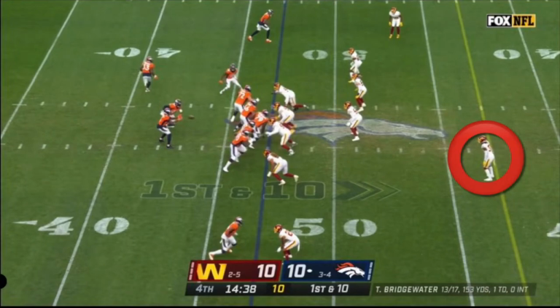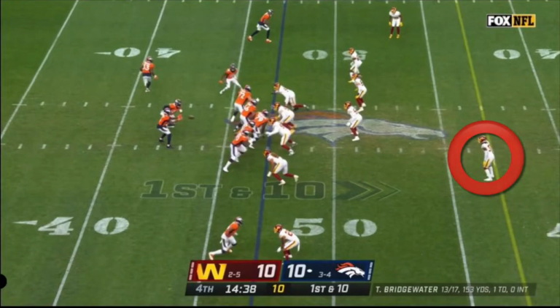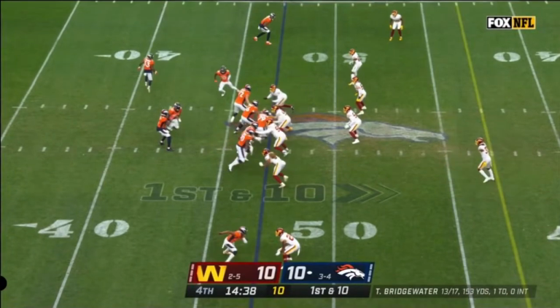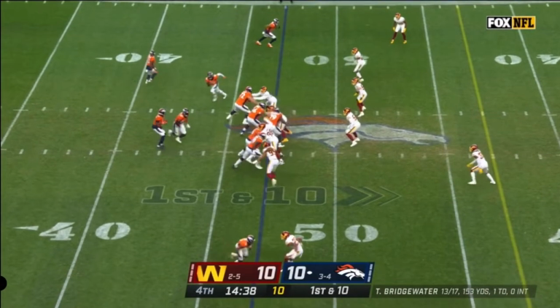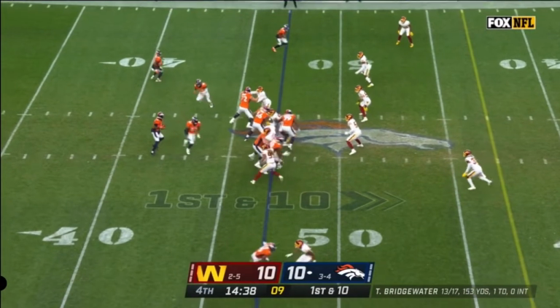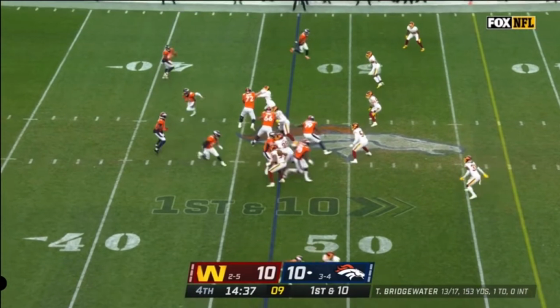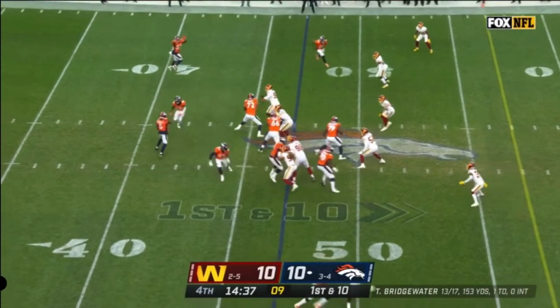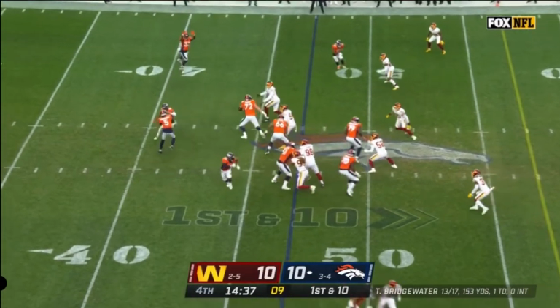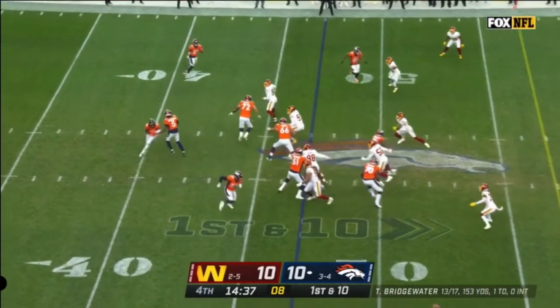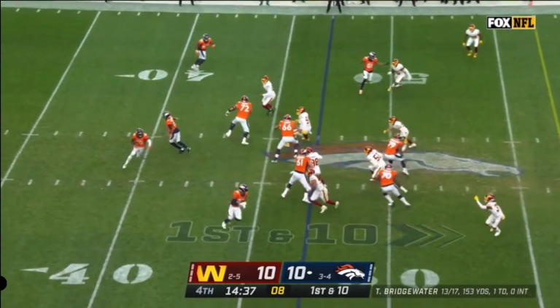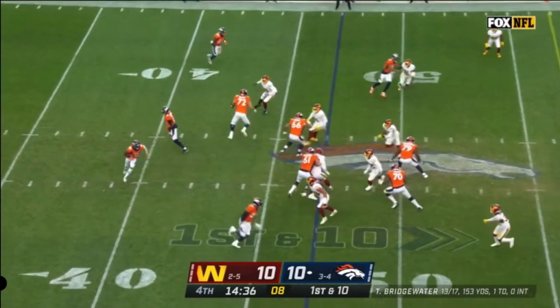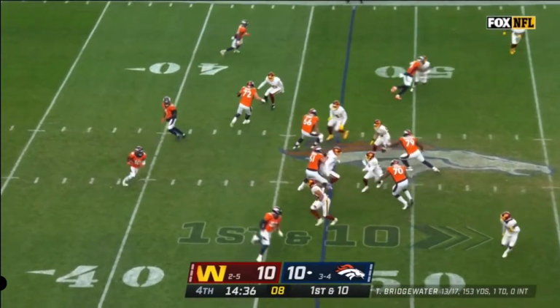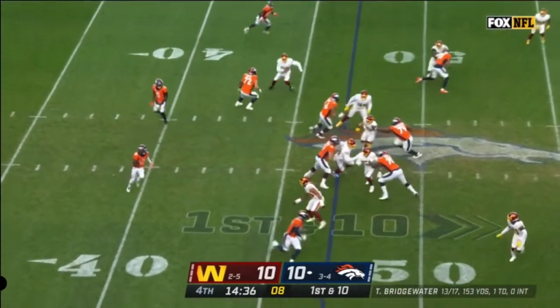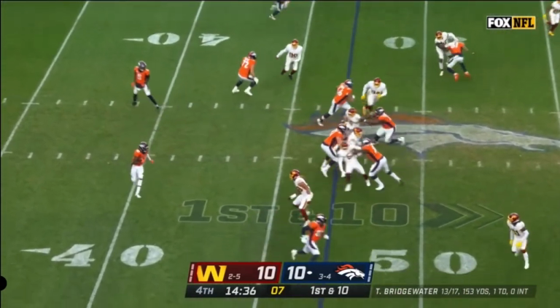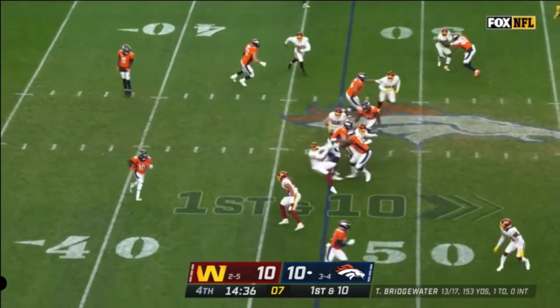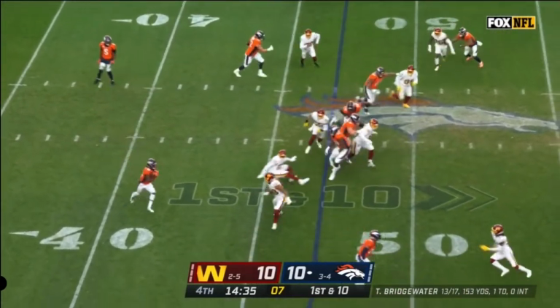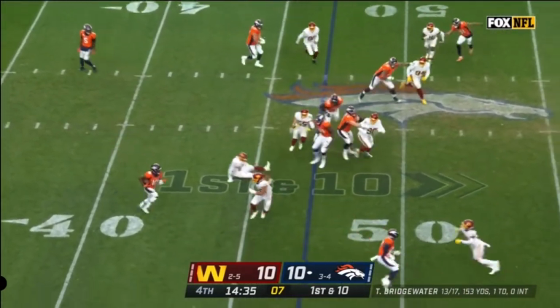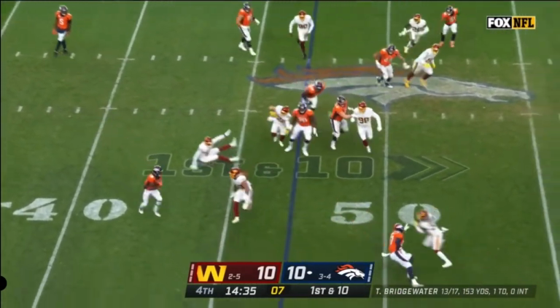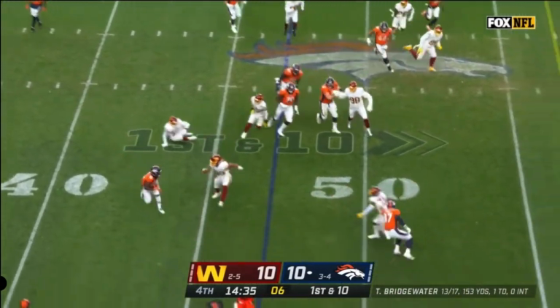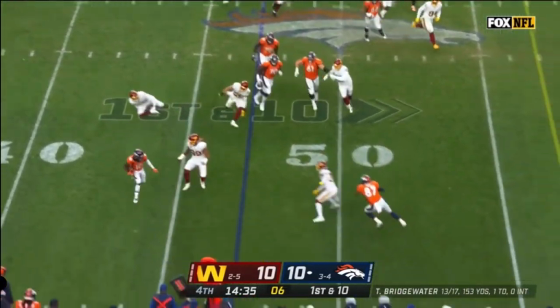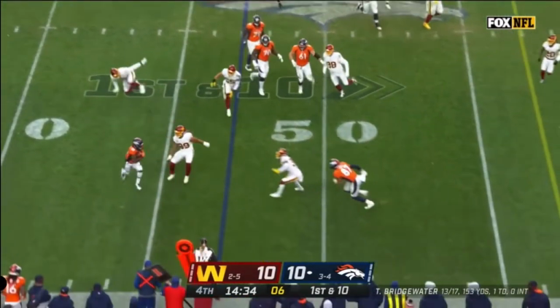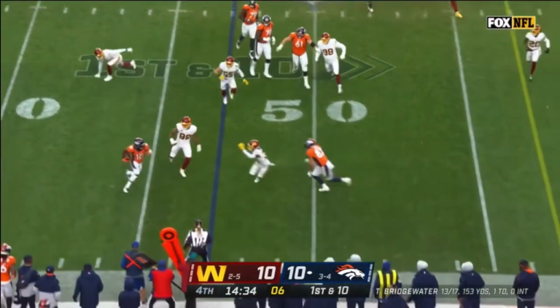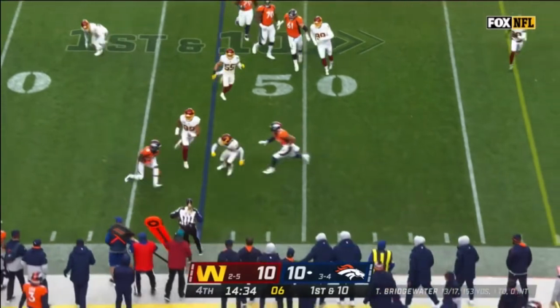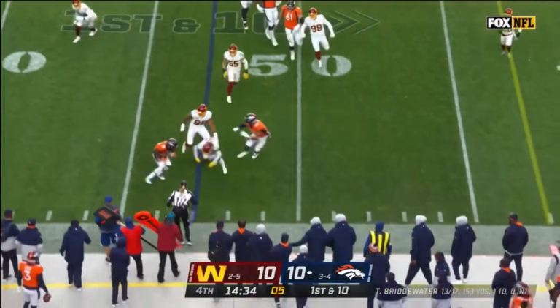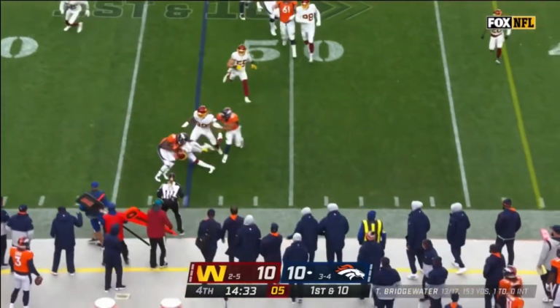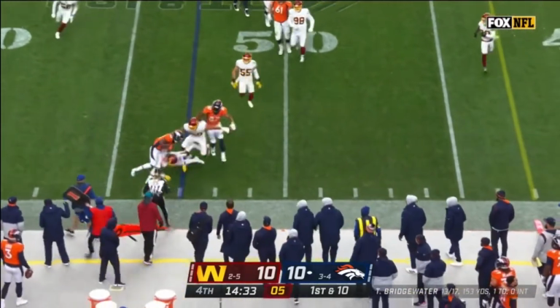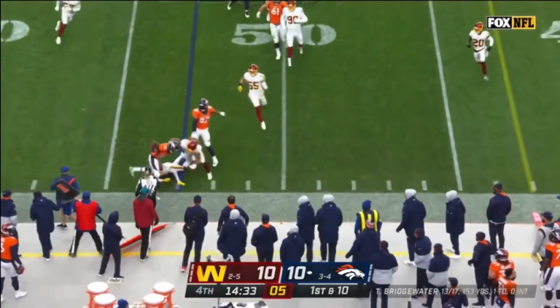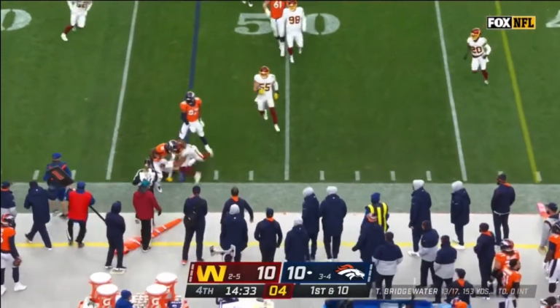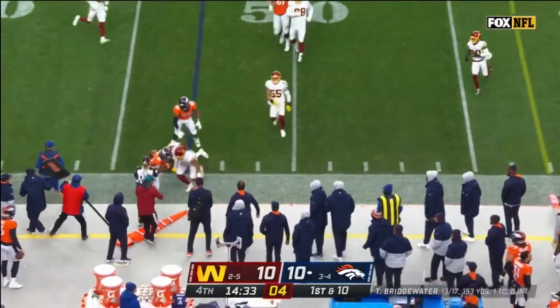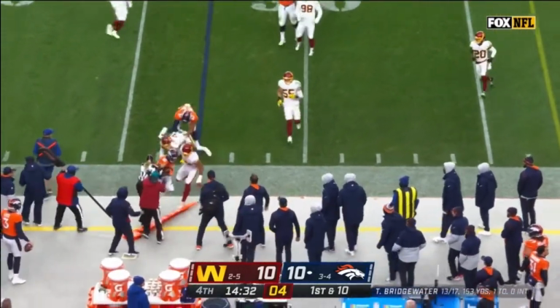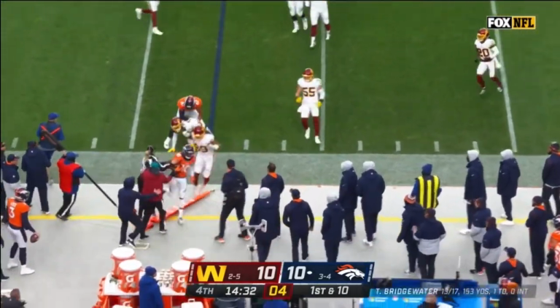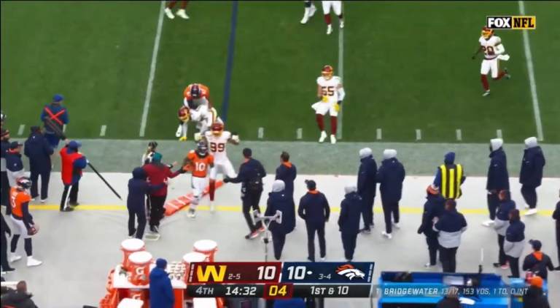He hands it off to Judy in the run game, but not much there.